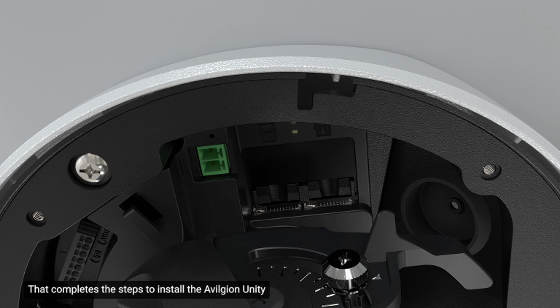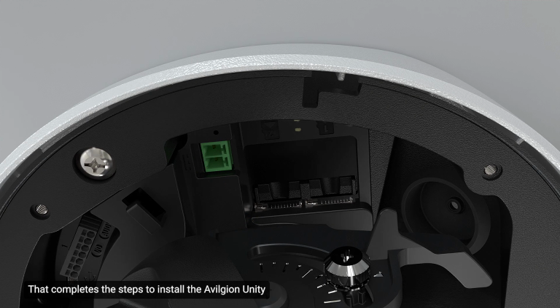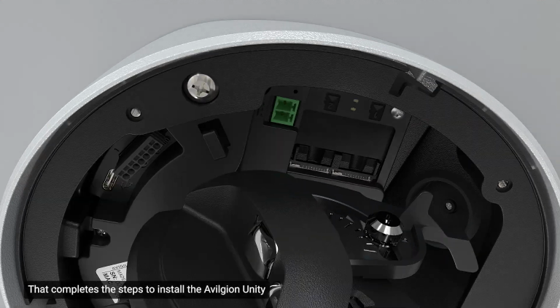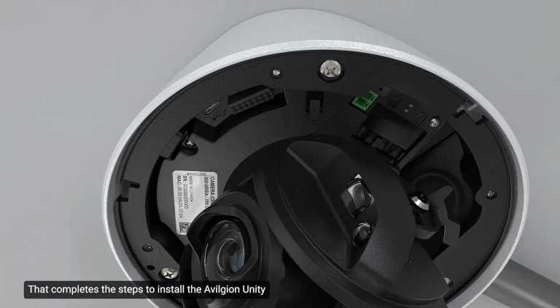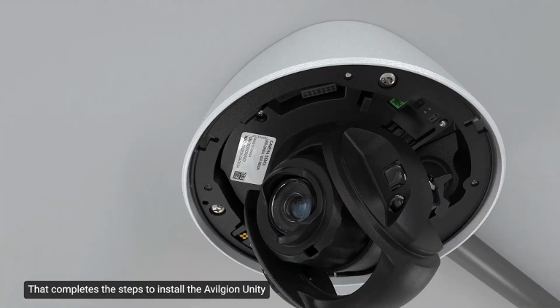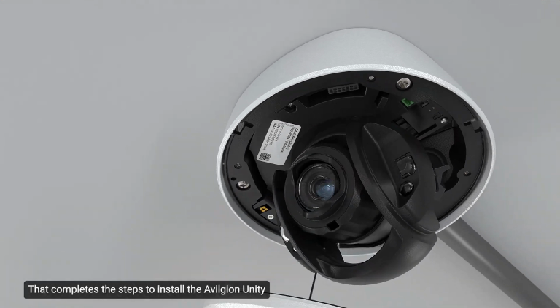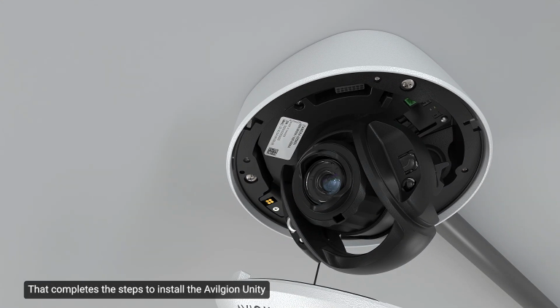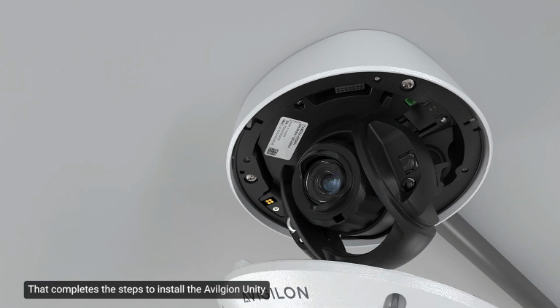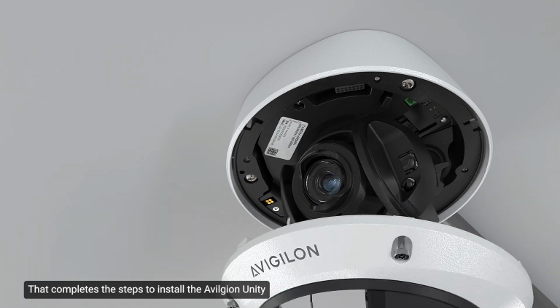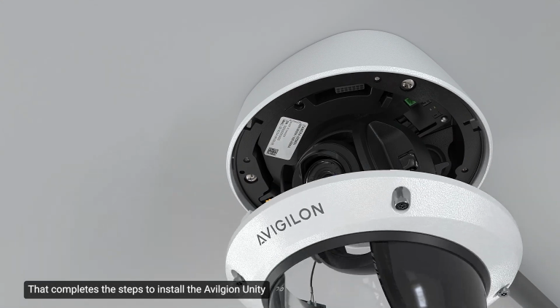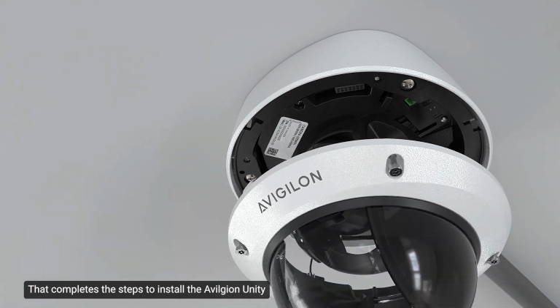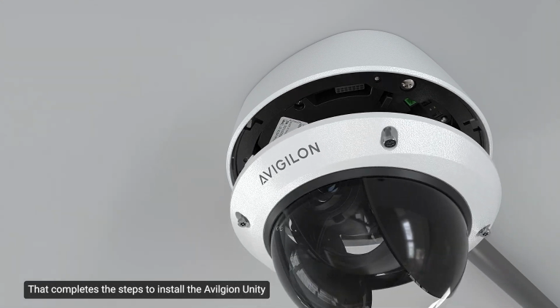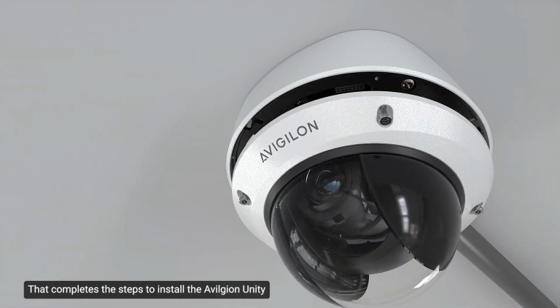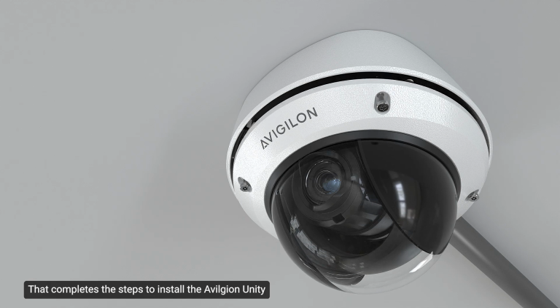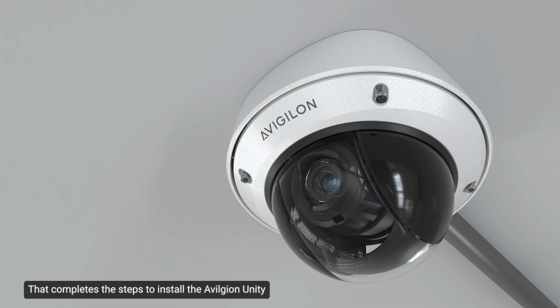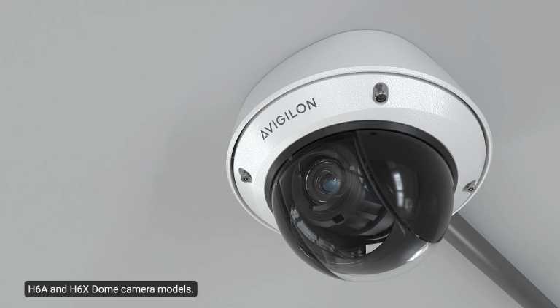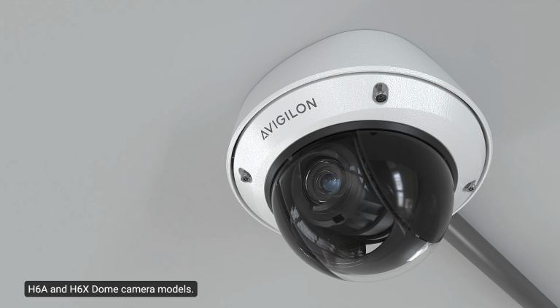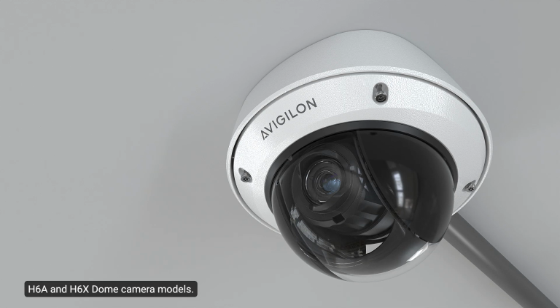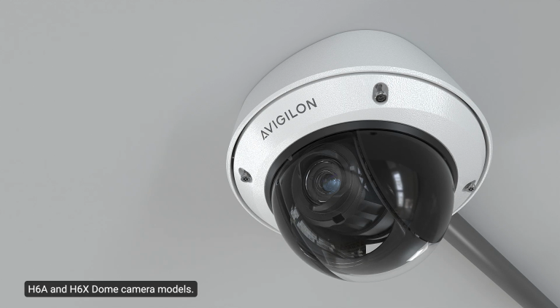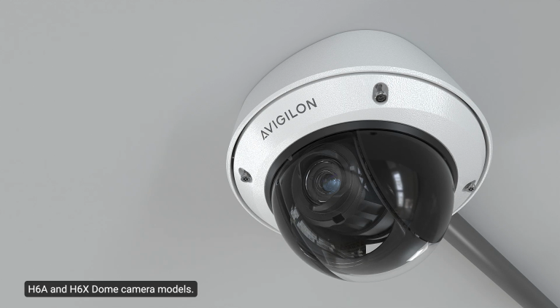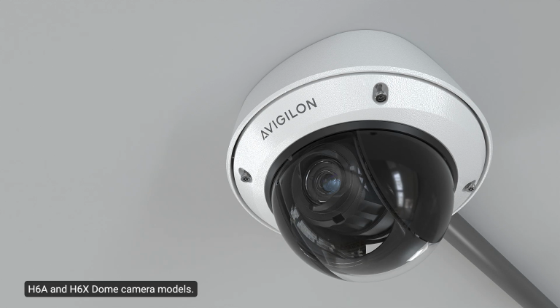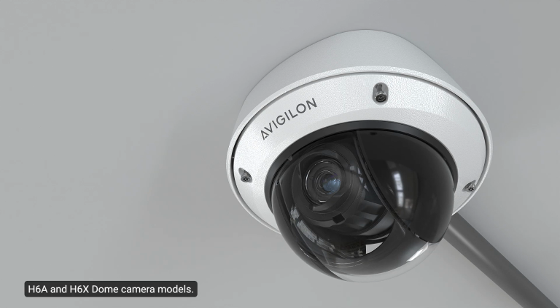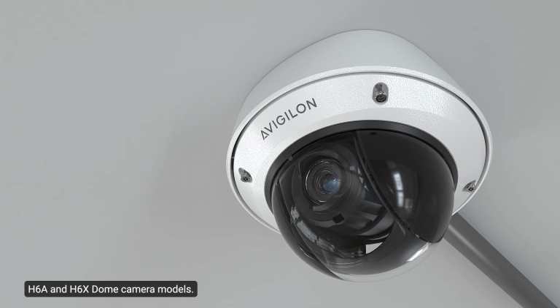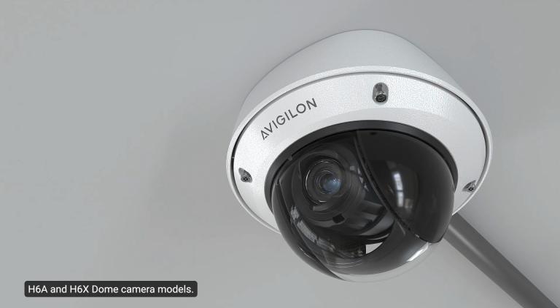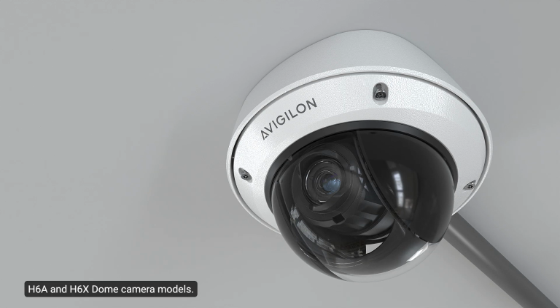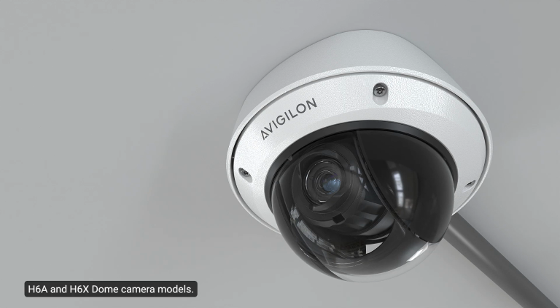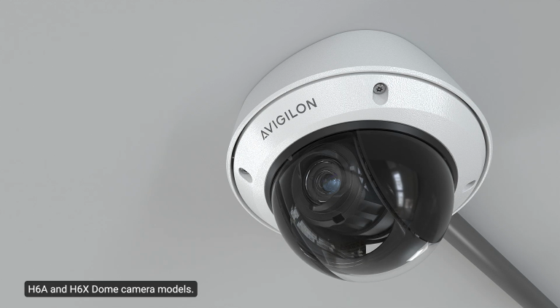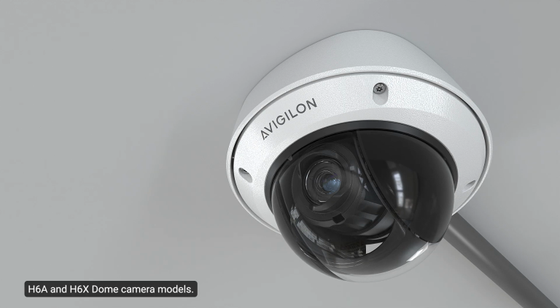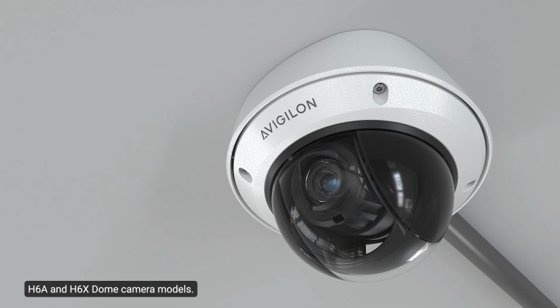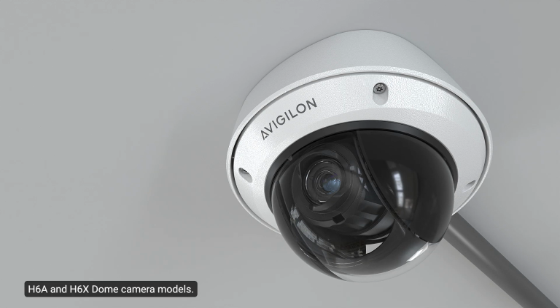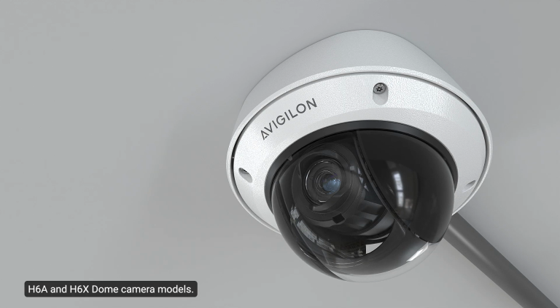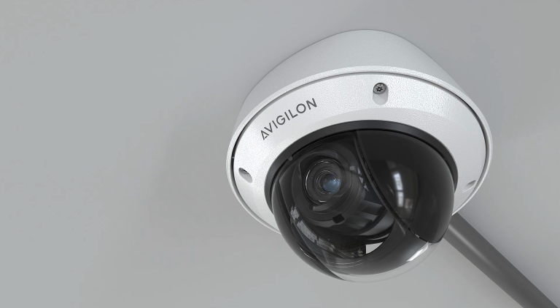That completes the steps to install the Avigilon Unity H6a and H6x dome camera models.